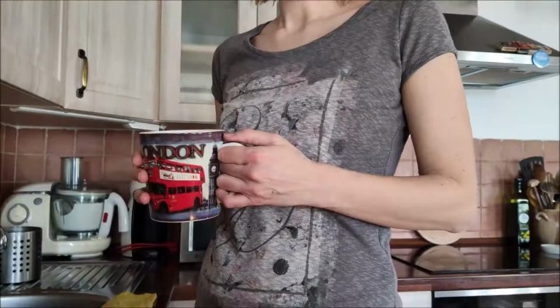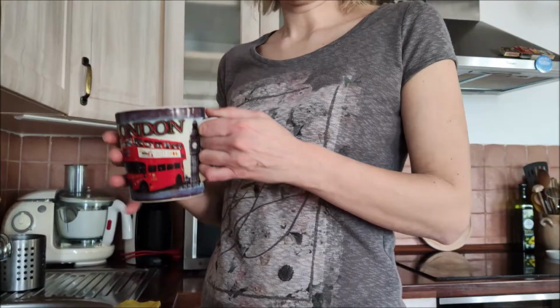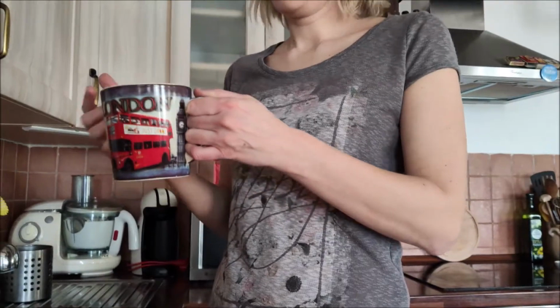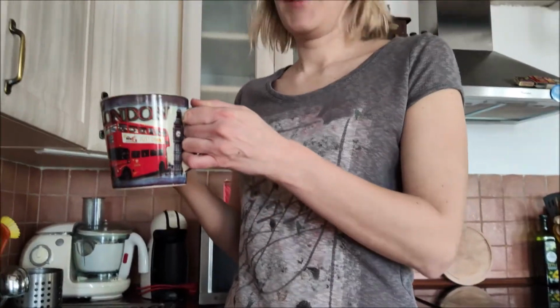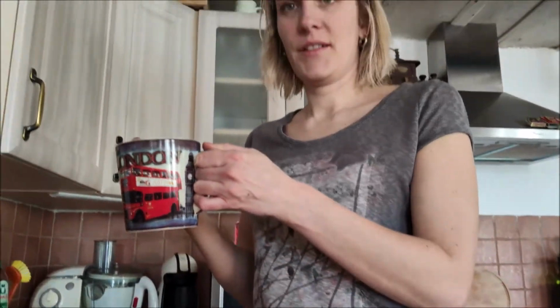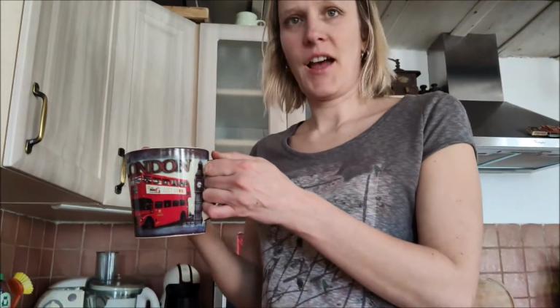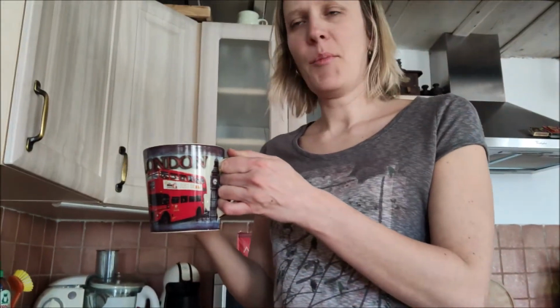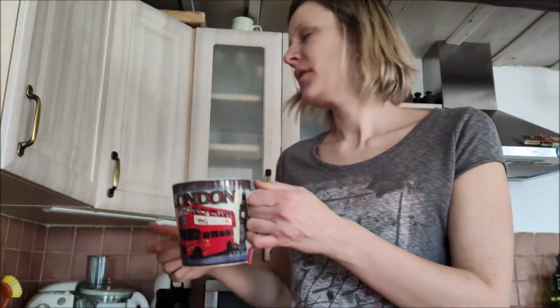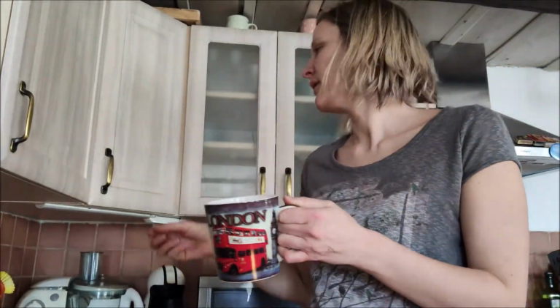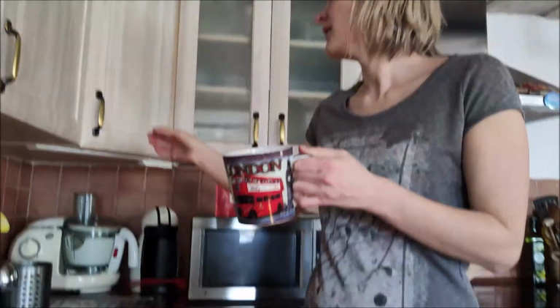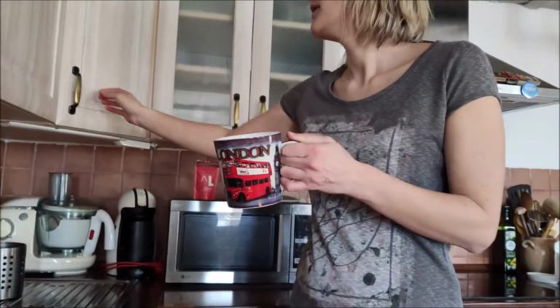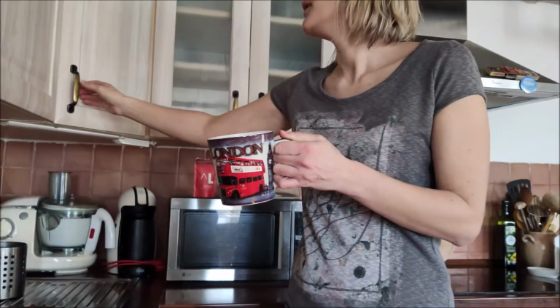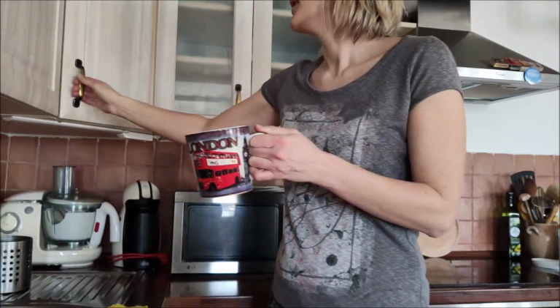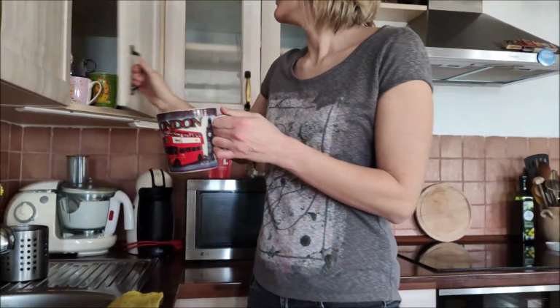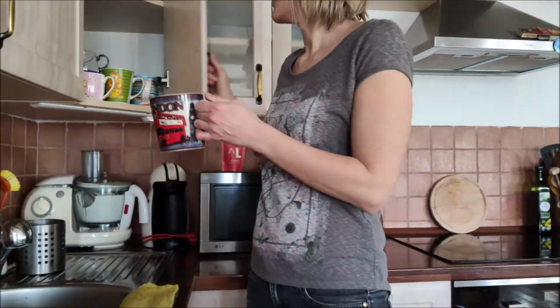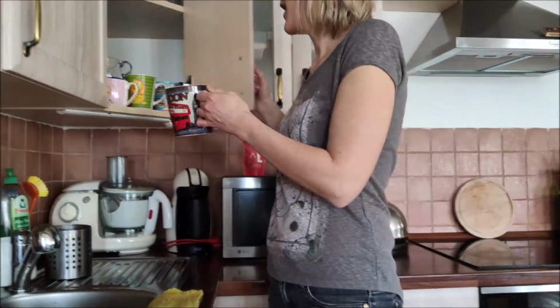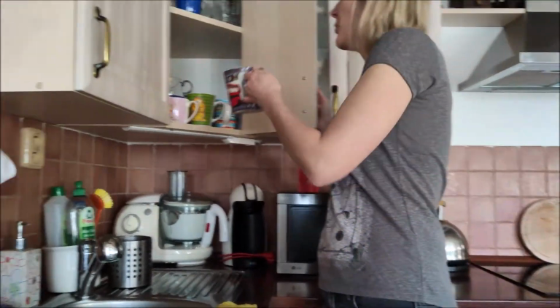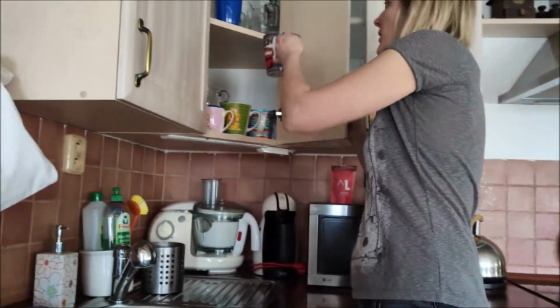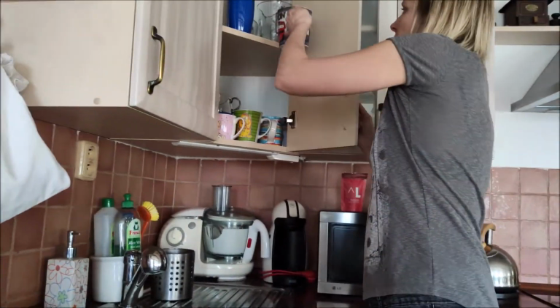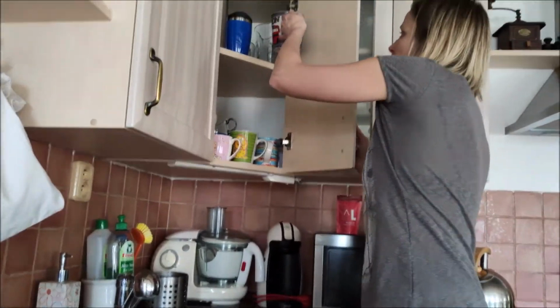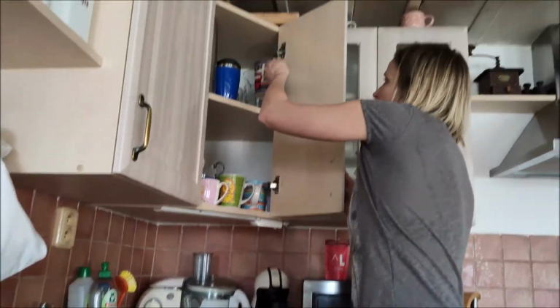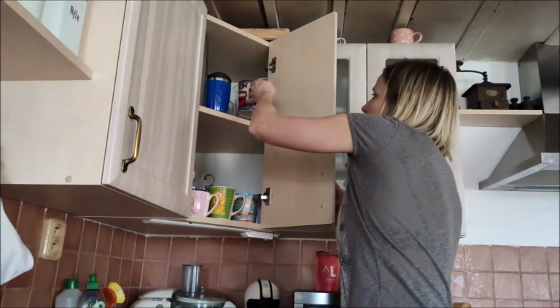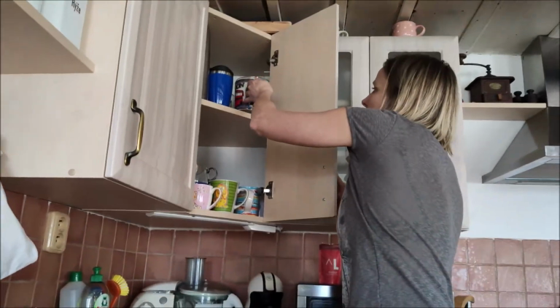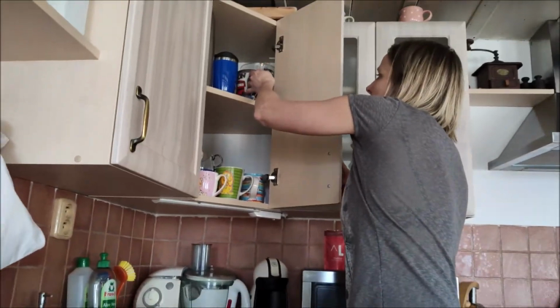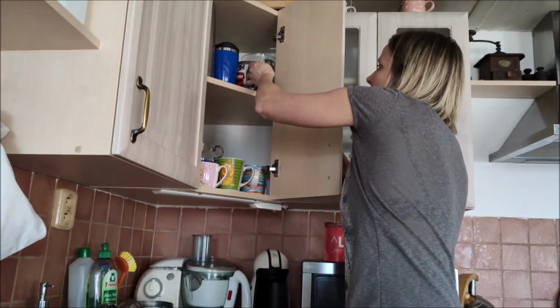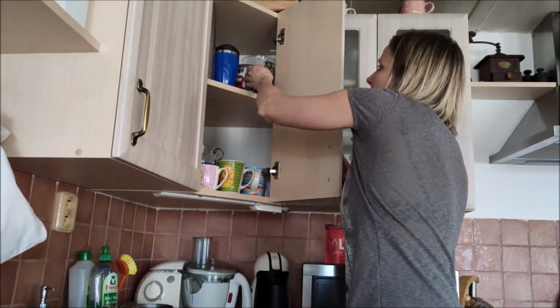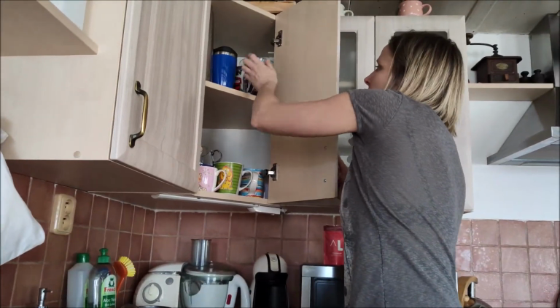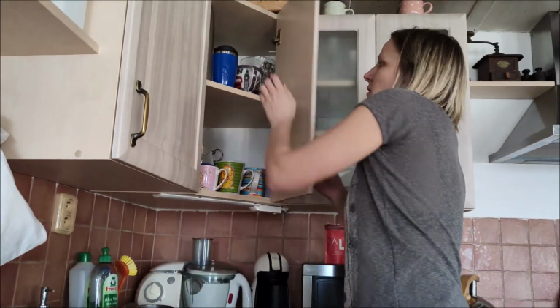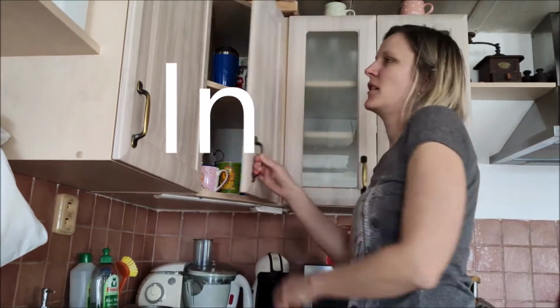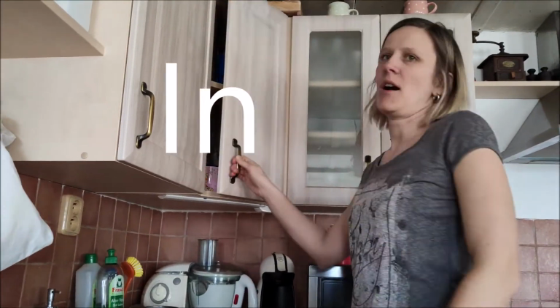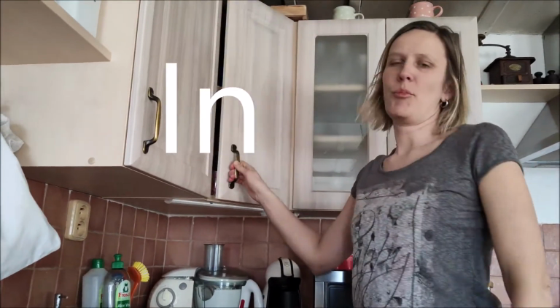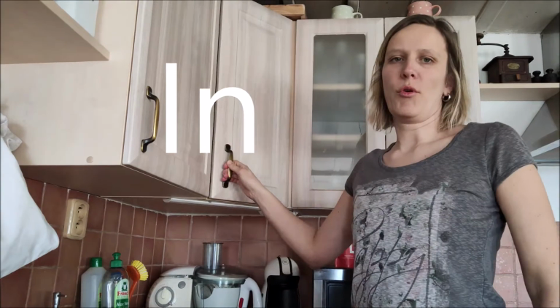Where is the cup? The cup is in the cupboard.